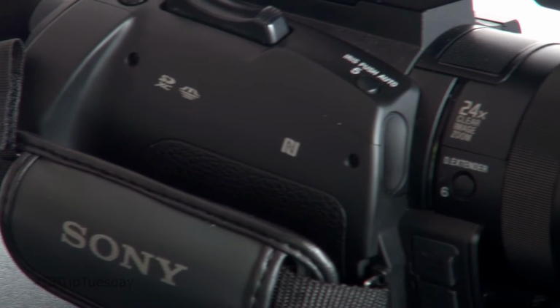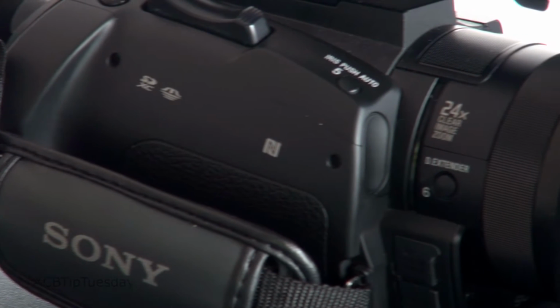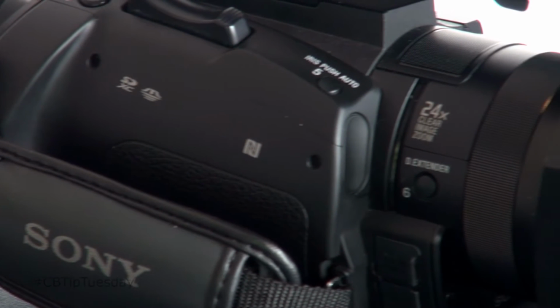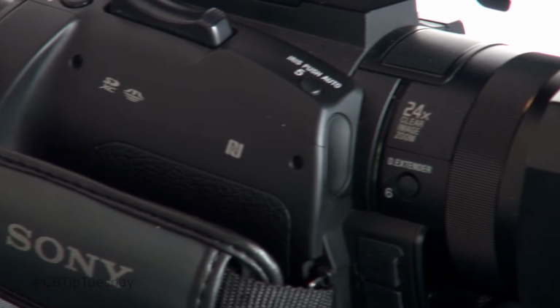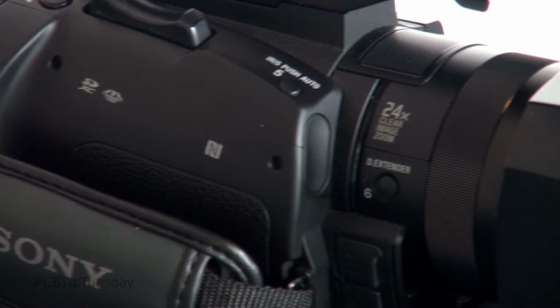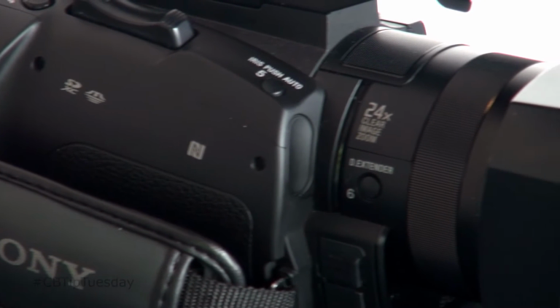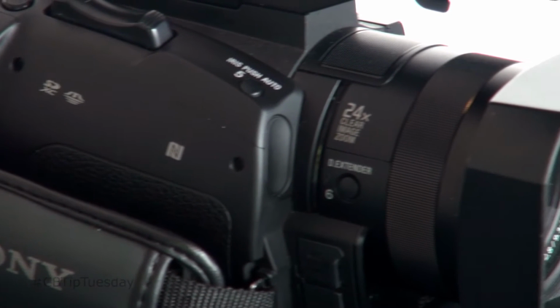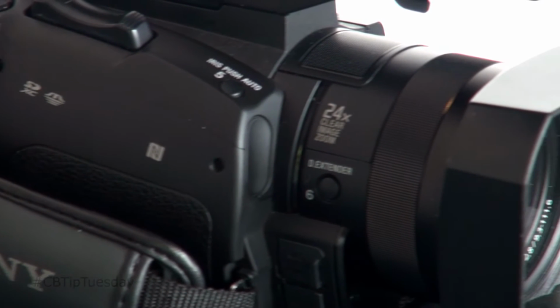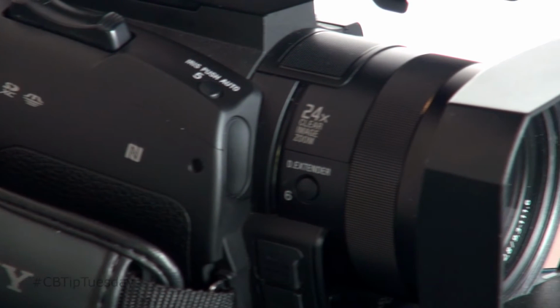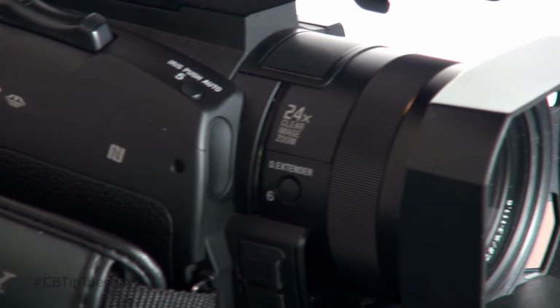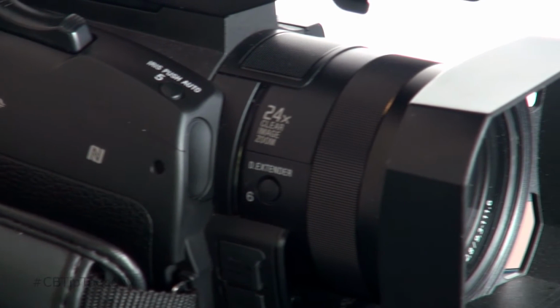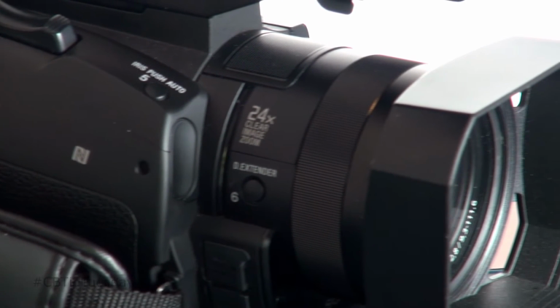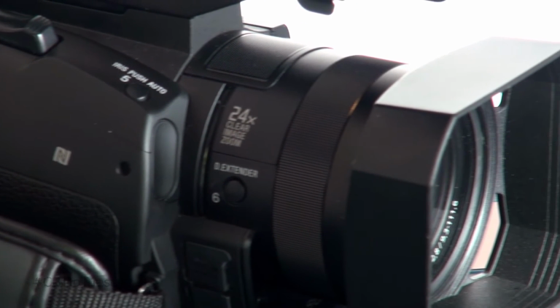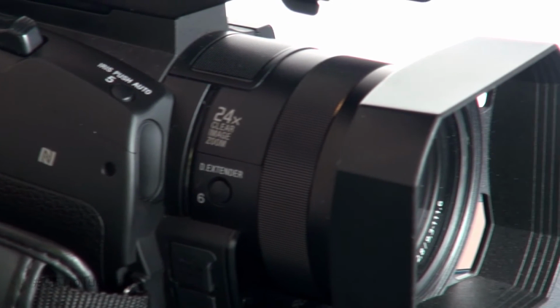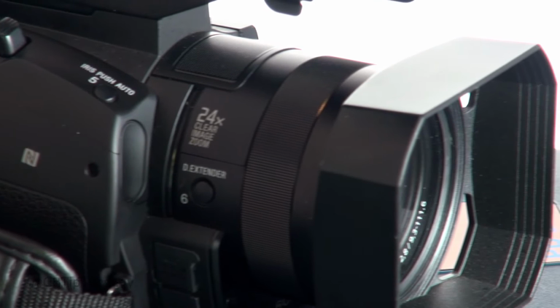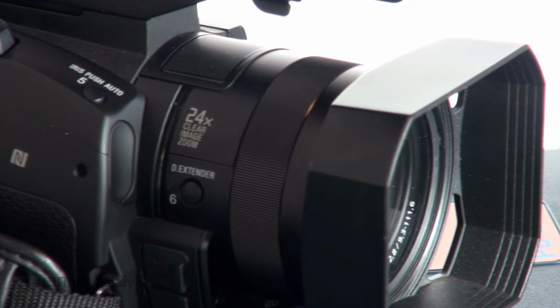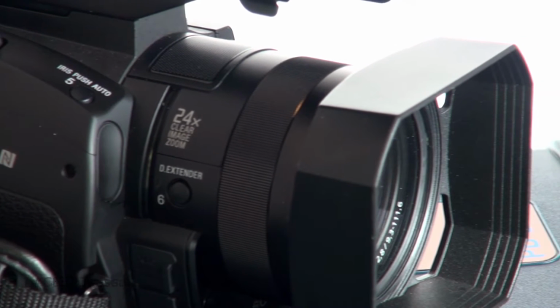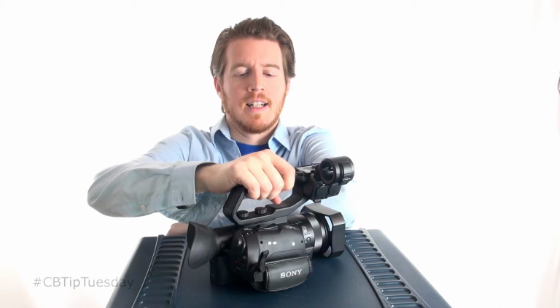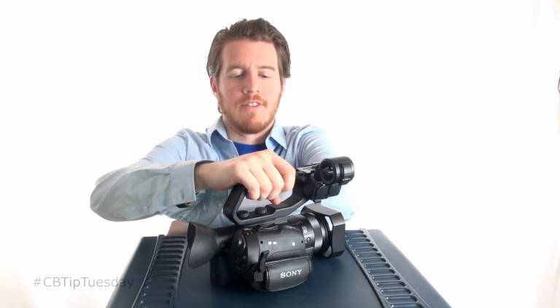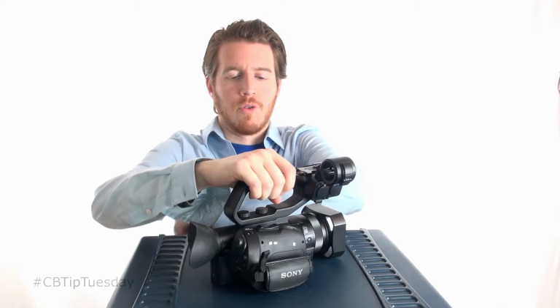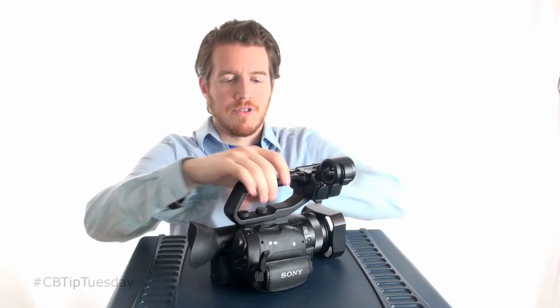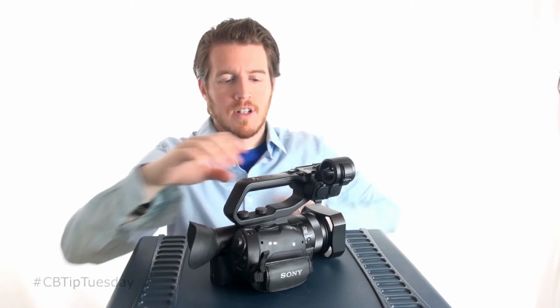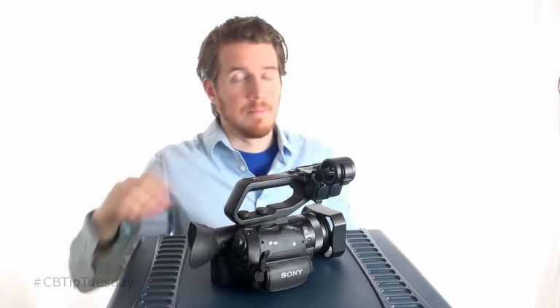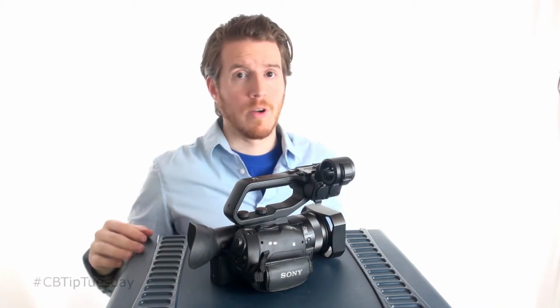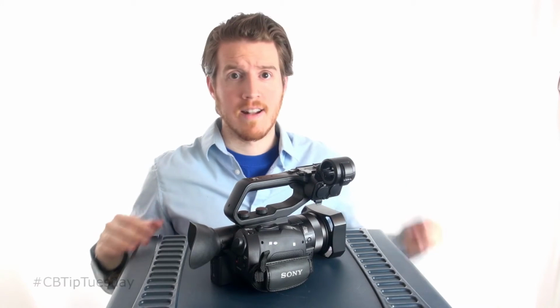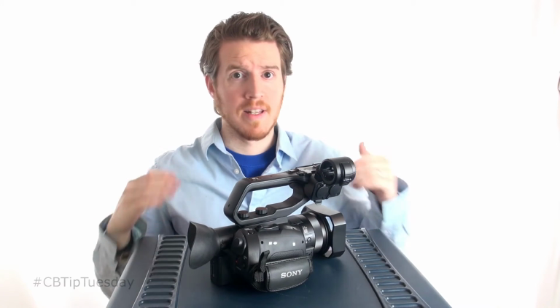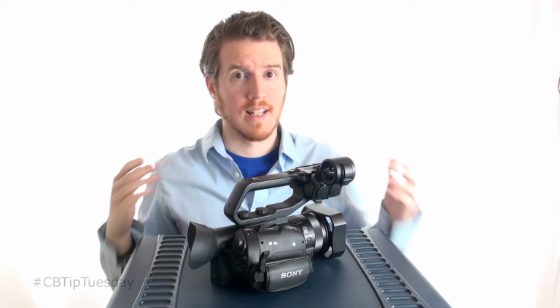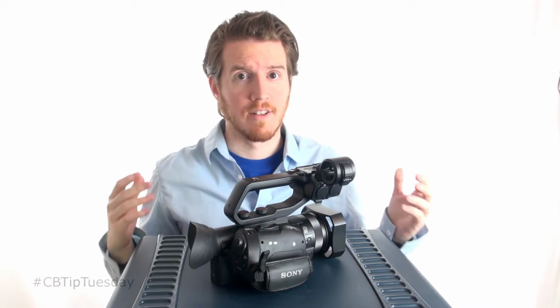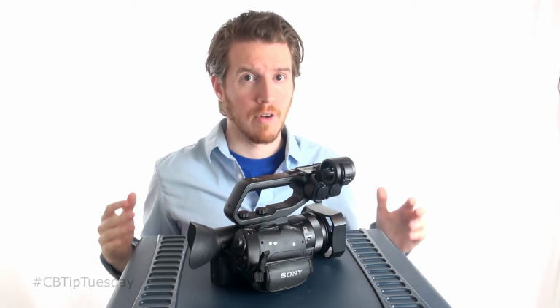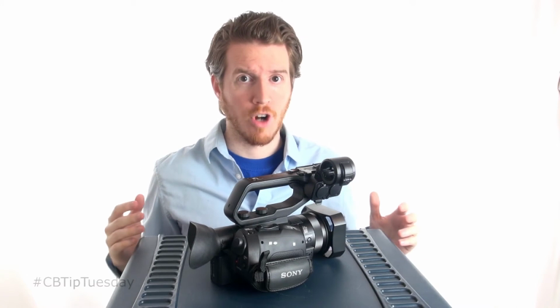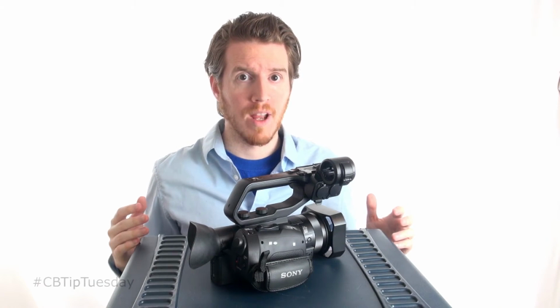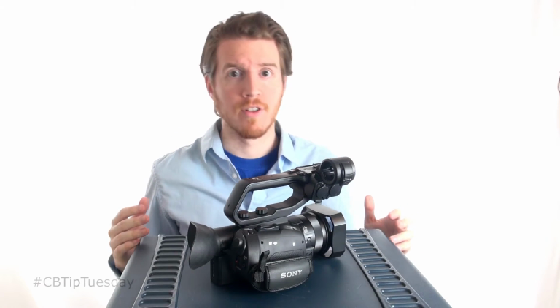This camera has a one-inch sensor, which allows better depth of field and, of course, more data to be collected for a sharper image.